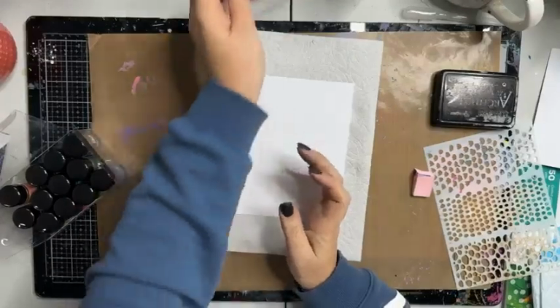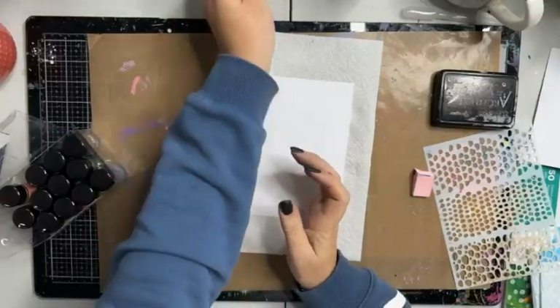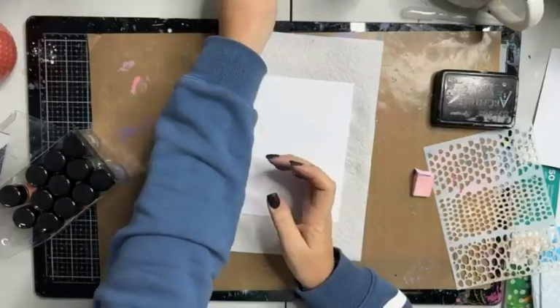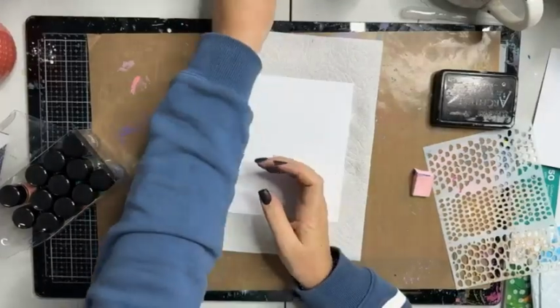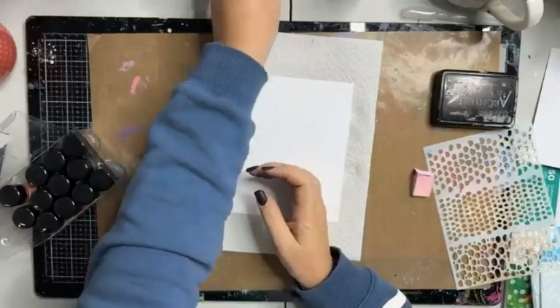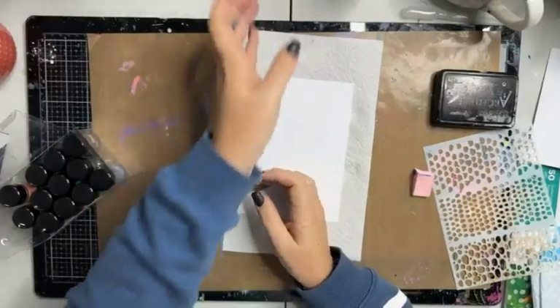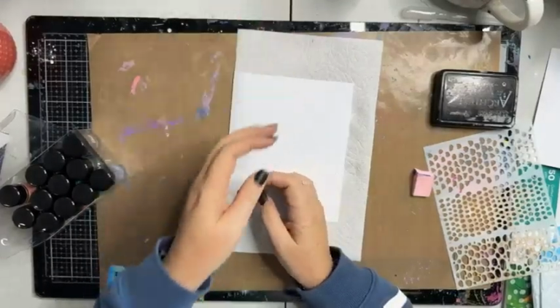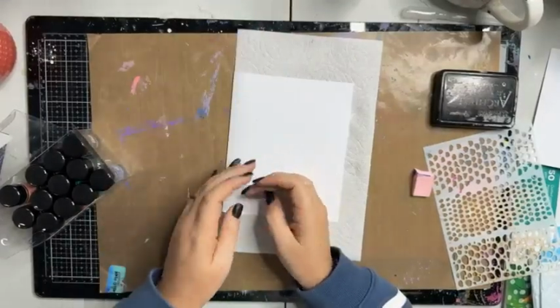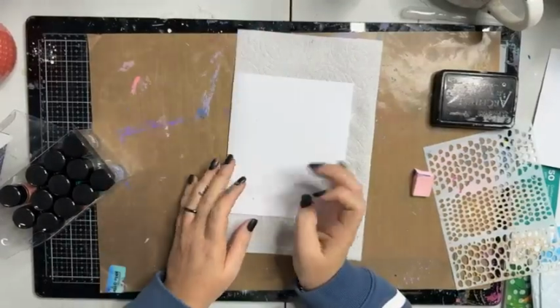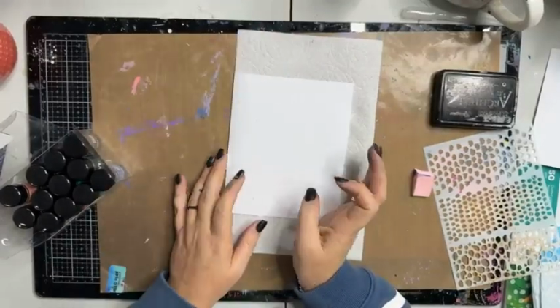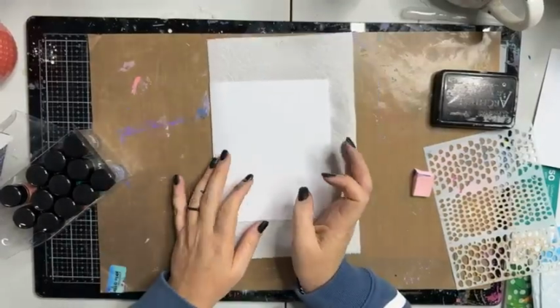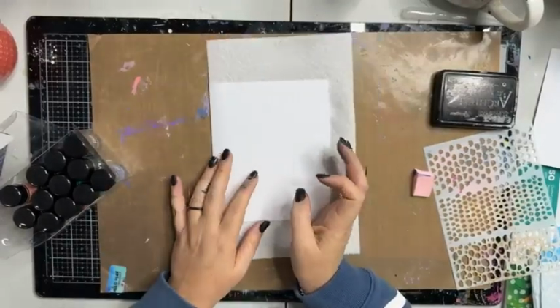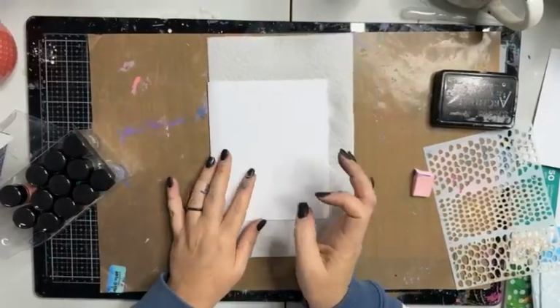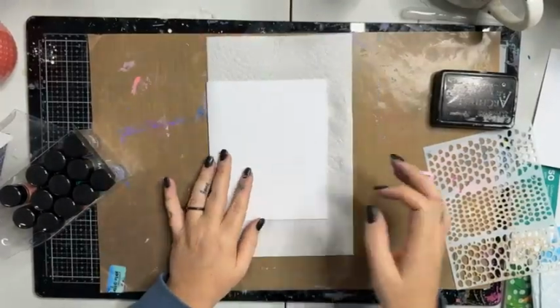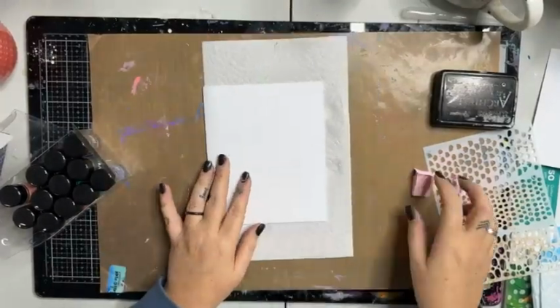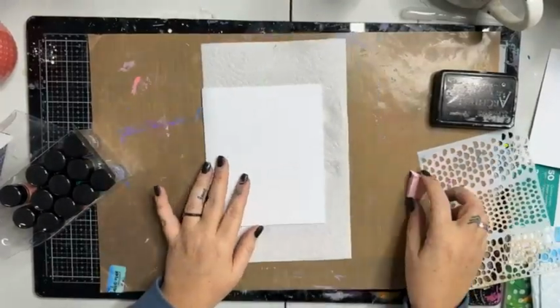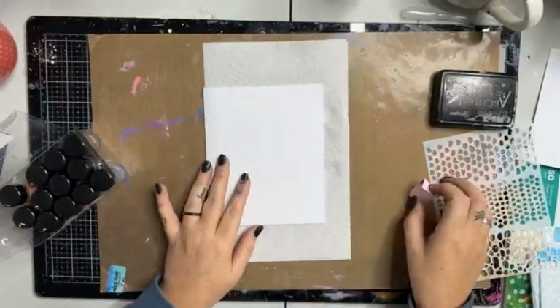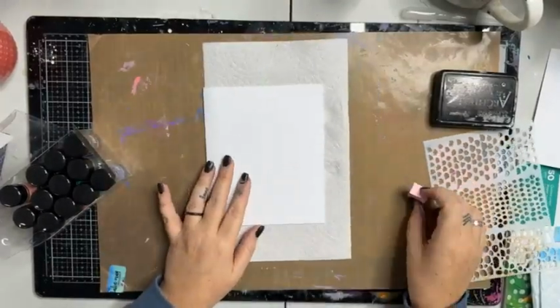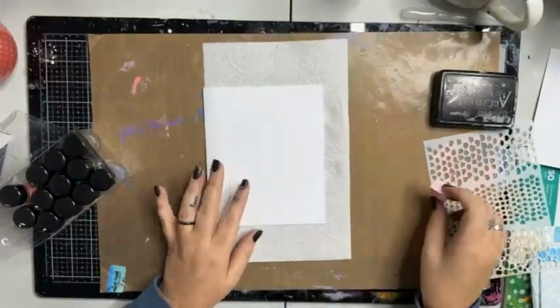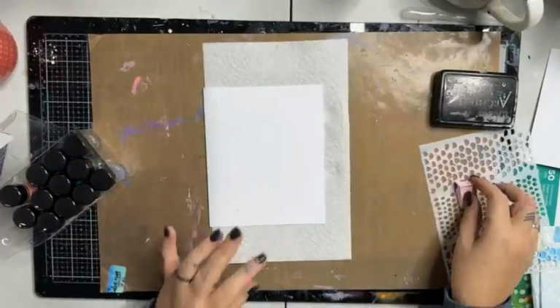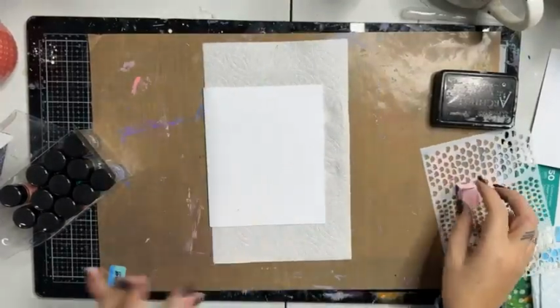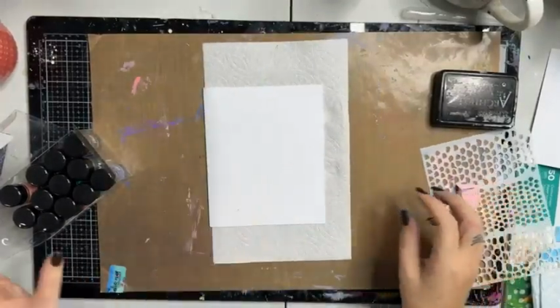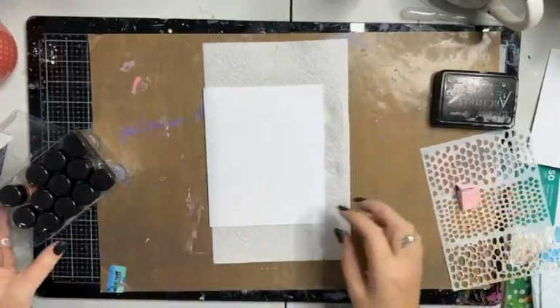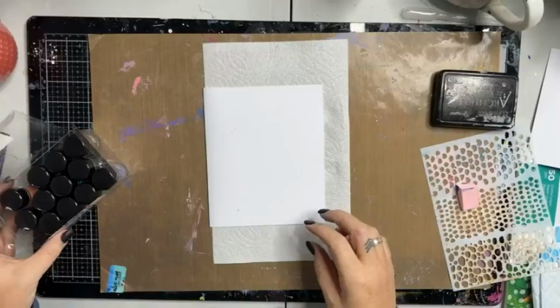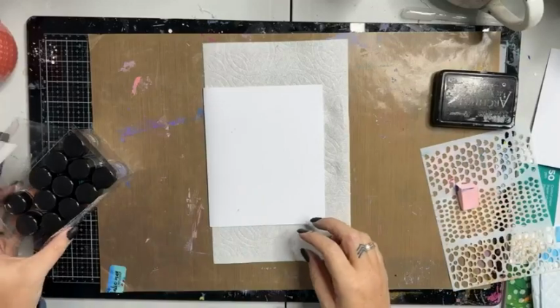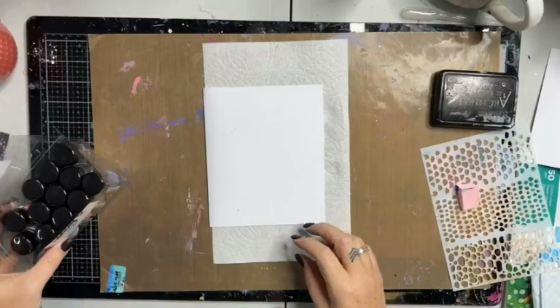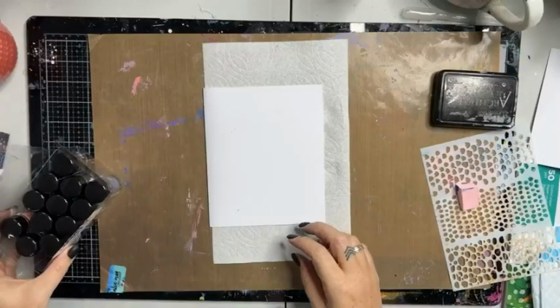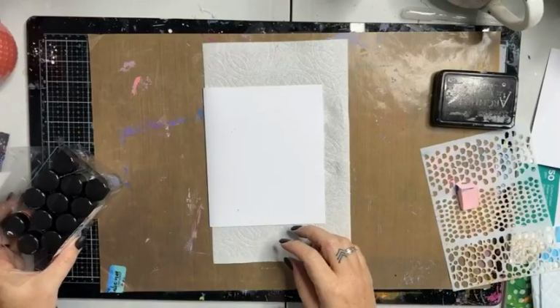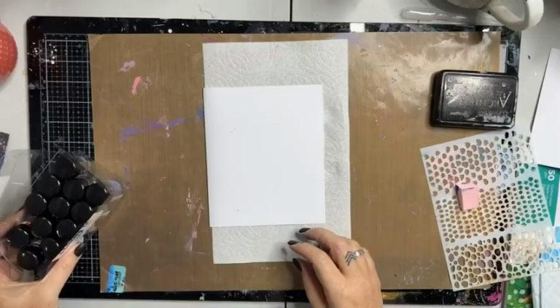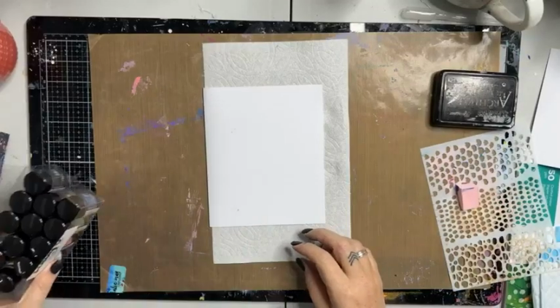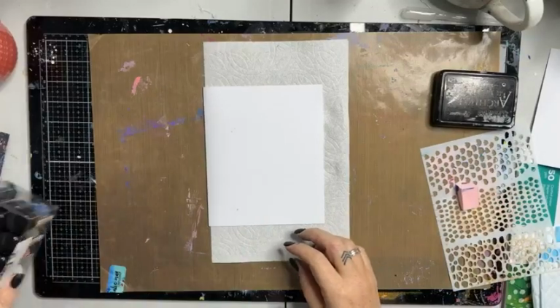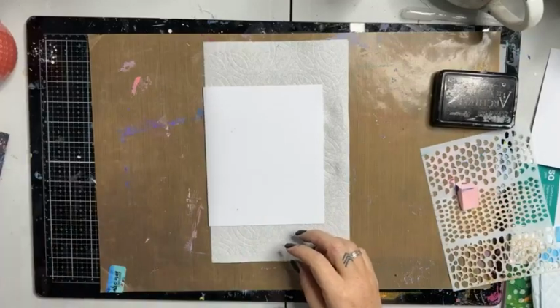Look at these gorgeous colors — this is the new Tea and Crumpets shakers from Lindy's! I've got these swatched here, the colors are fantastic, they're so nice. I thought I would just do a super simple little journal page before I go home, put my boots and trackies on, and work on some artist trading cards at the kitchen table this afternoon.